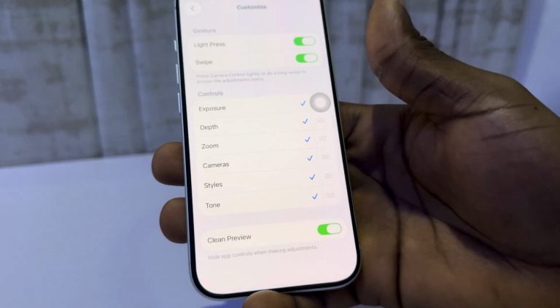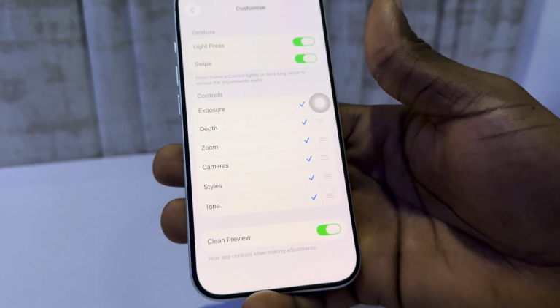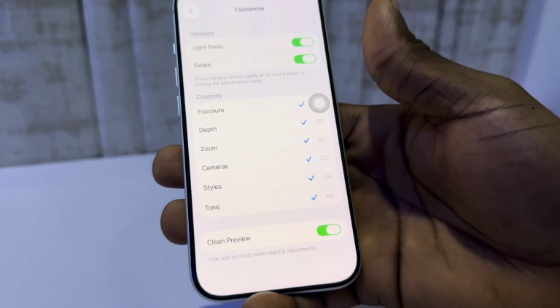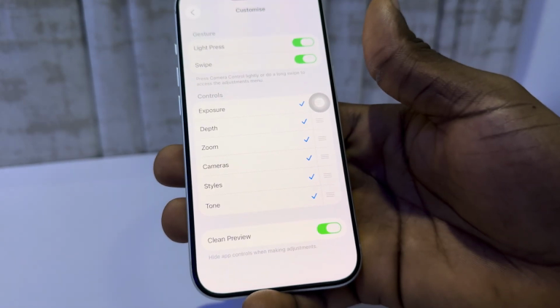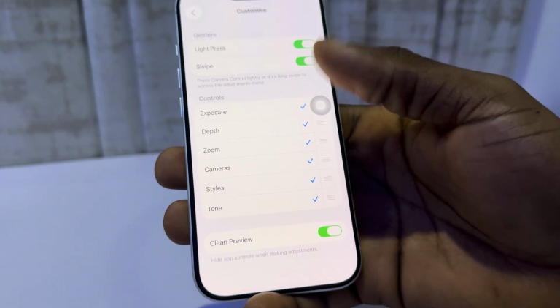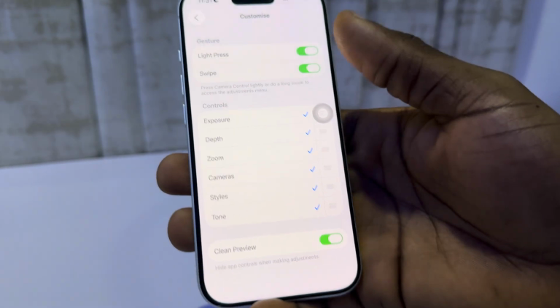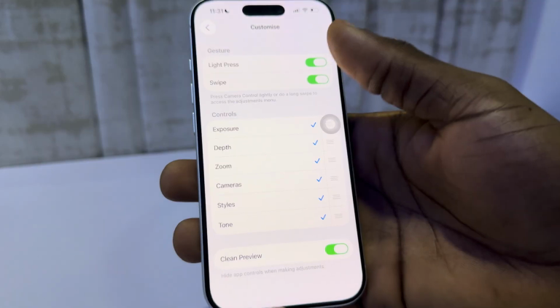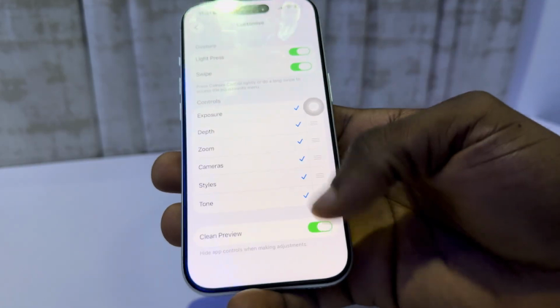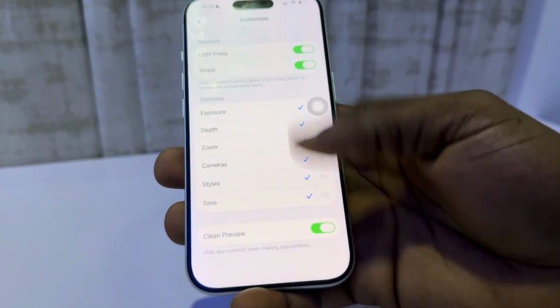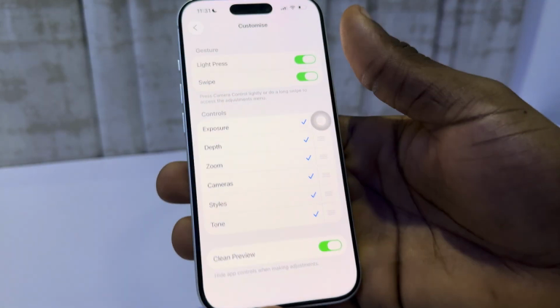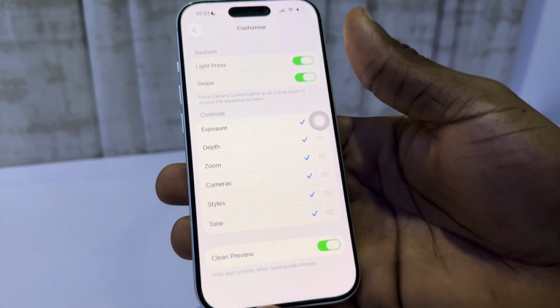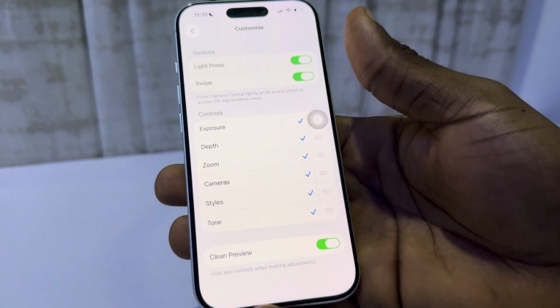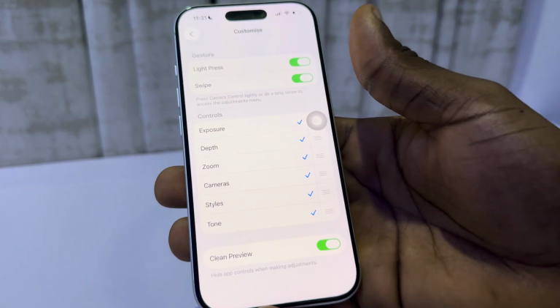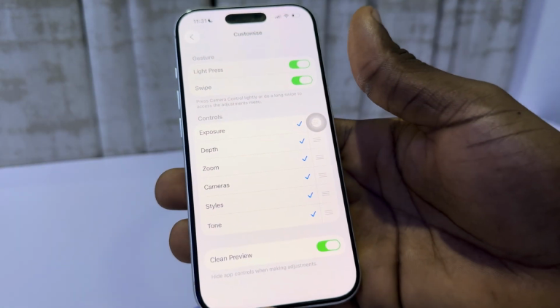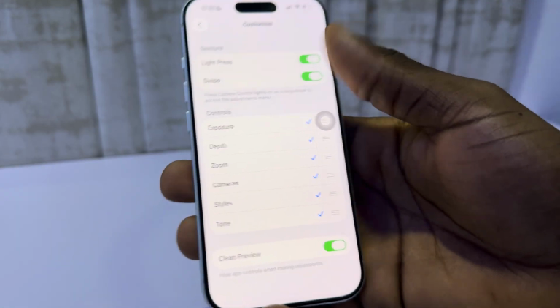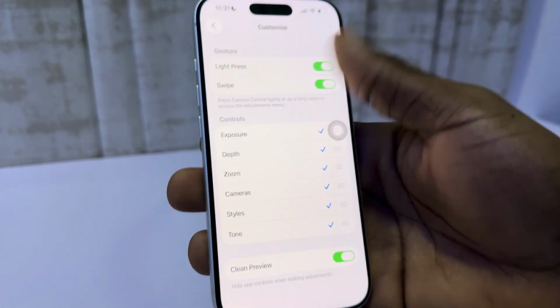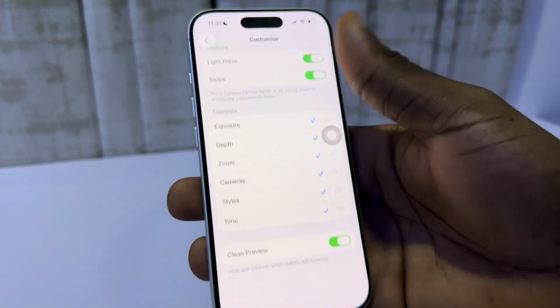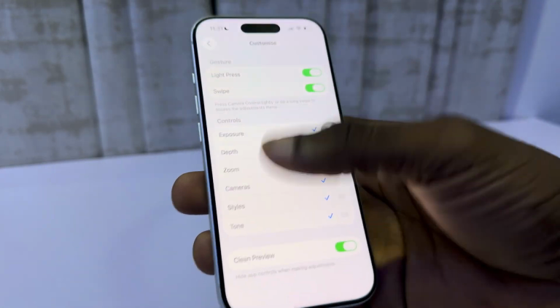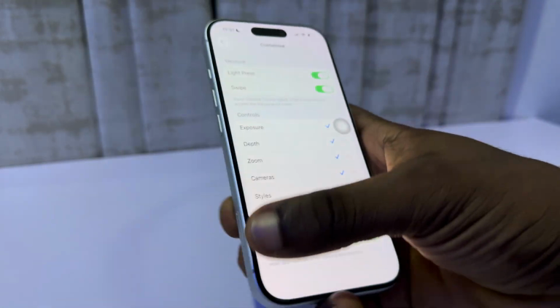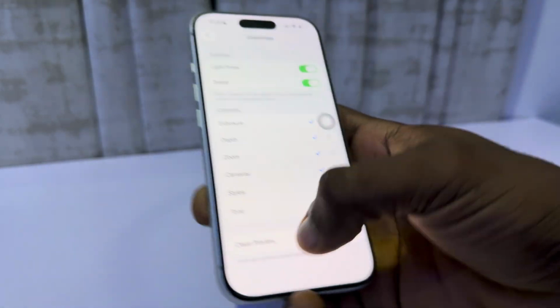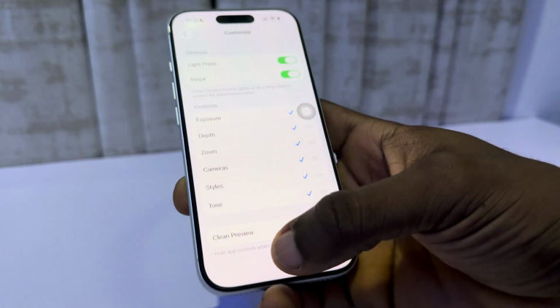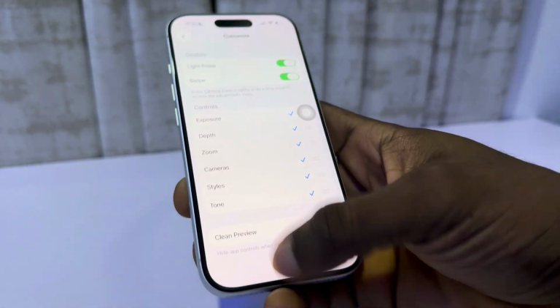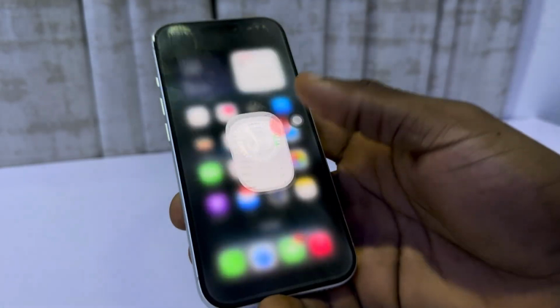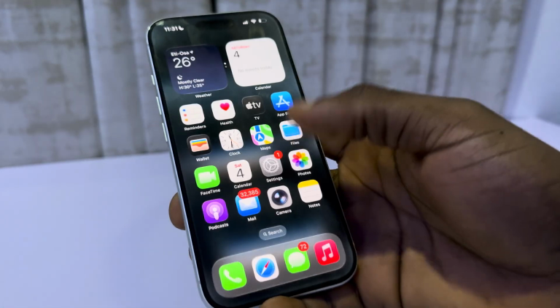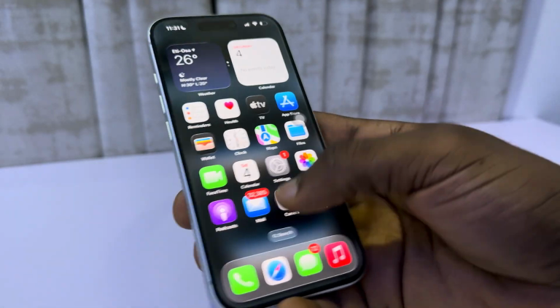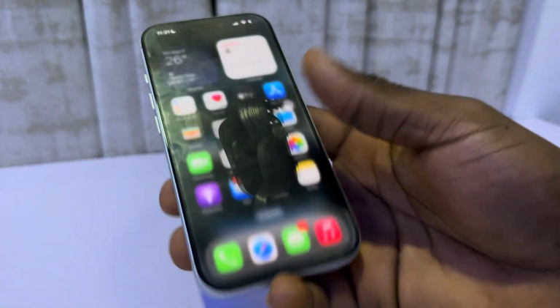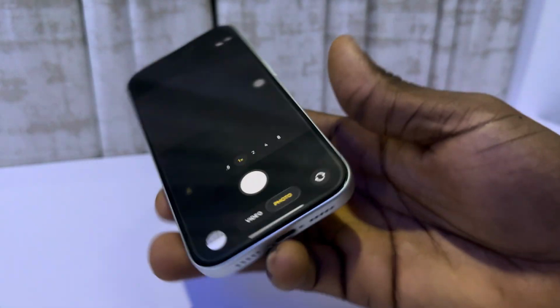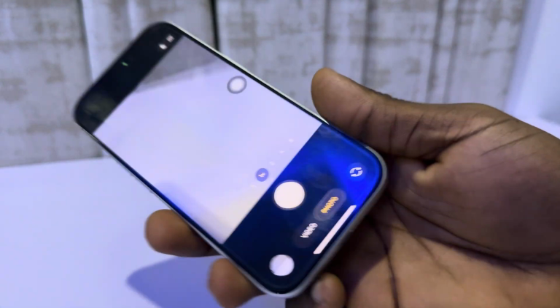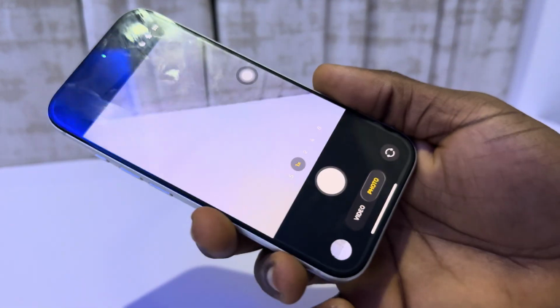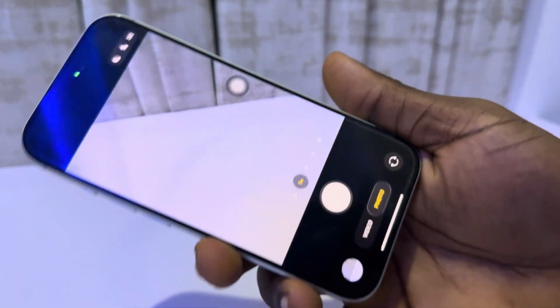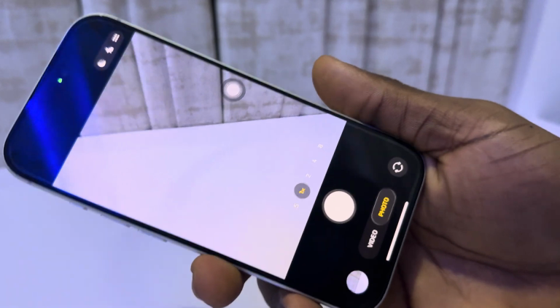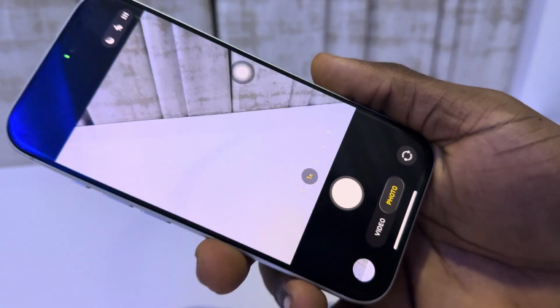You can also click on Customize and make sure all these things are enabled. Now you can use it to zoom in and out.